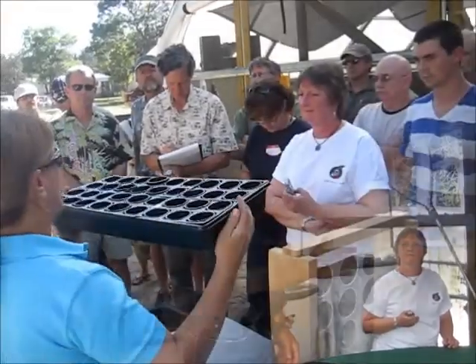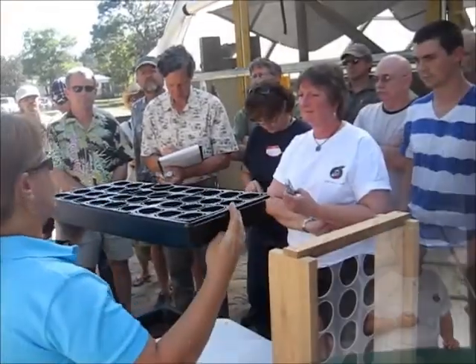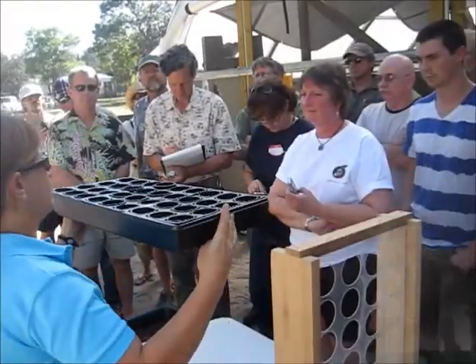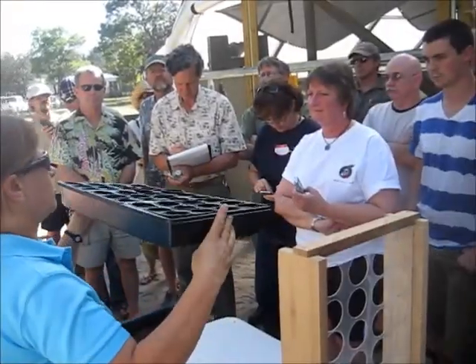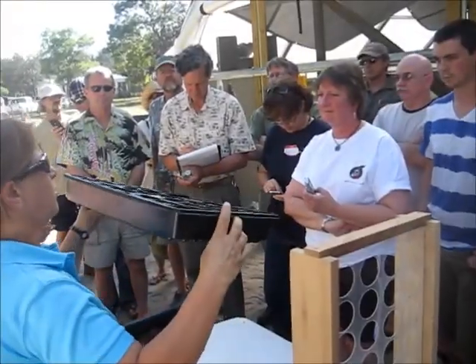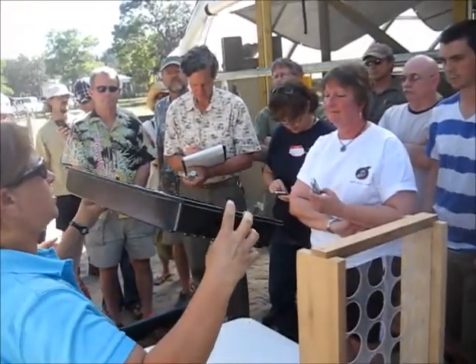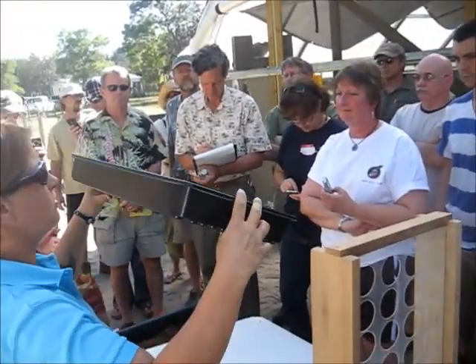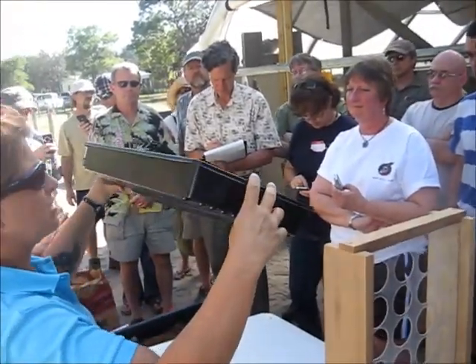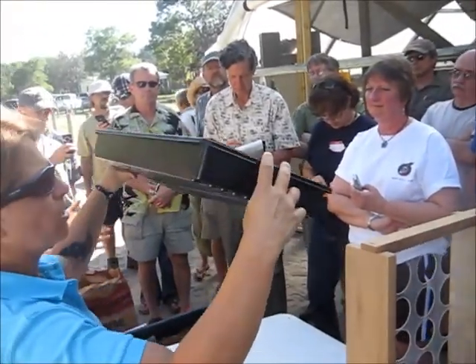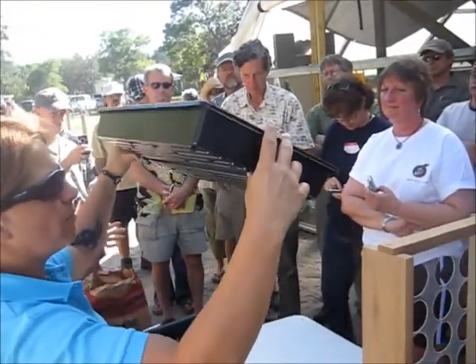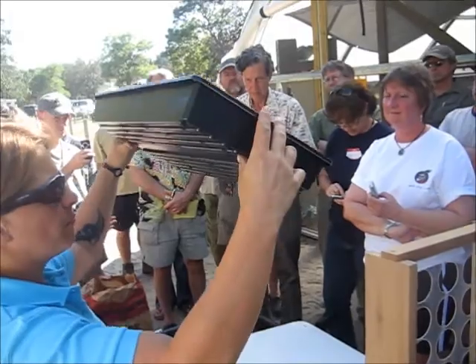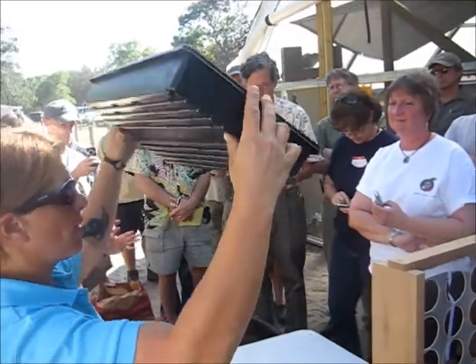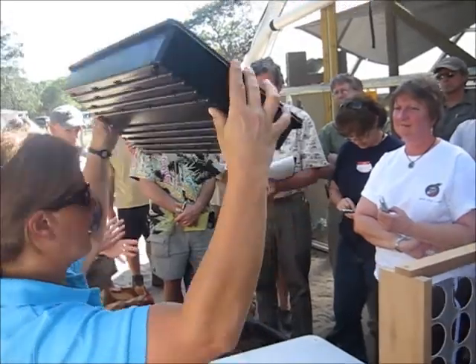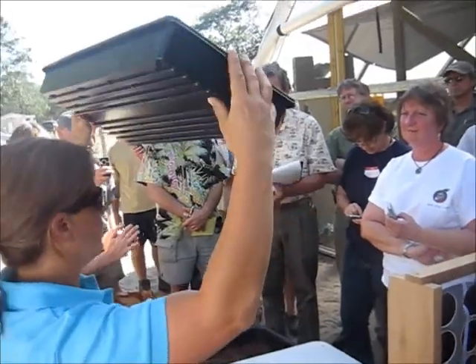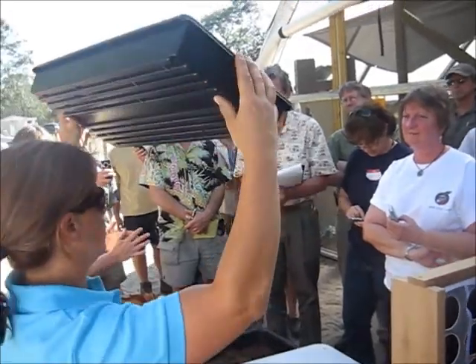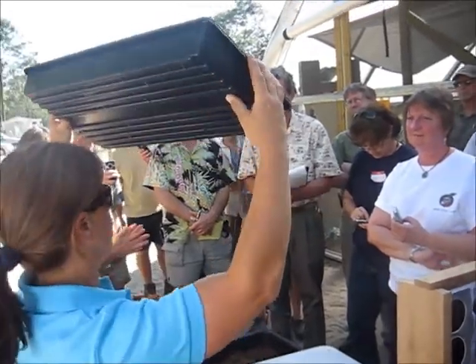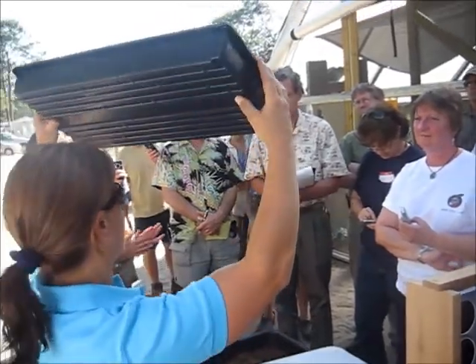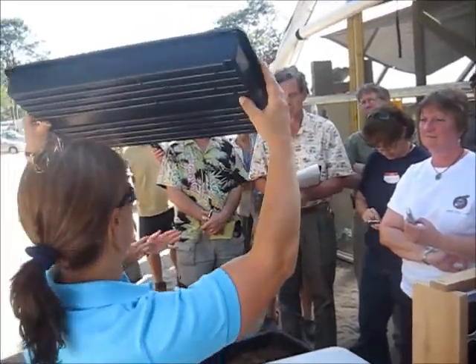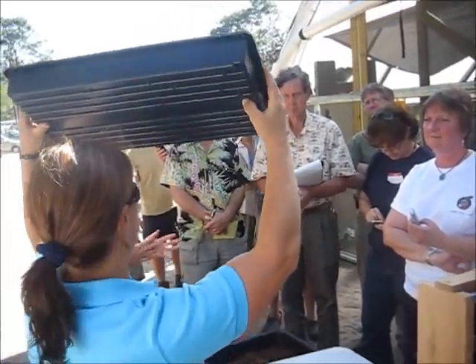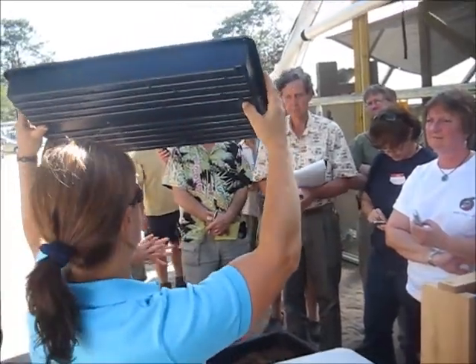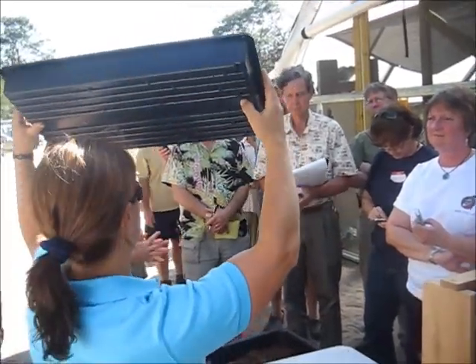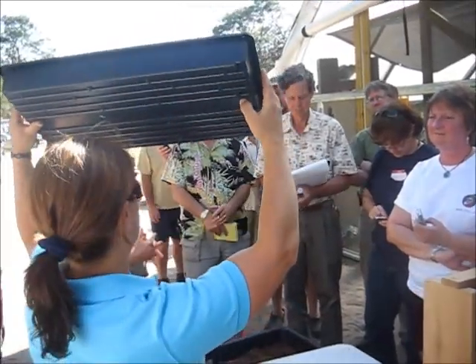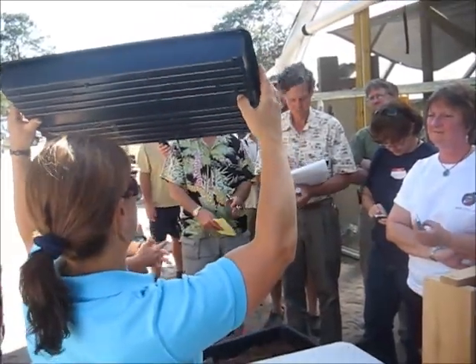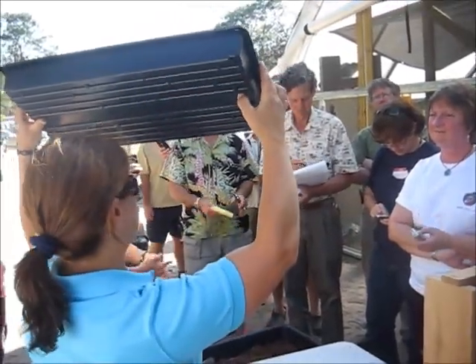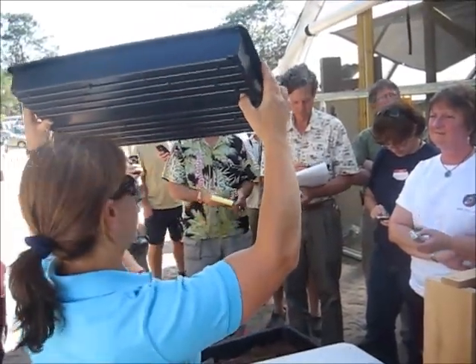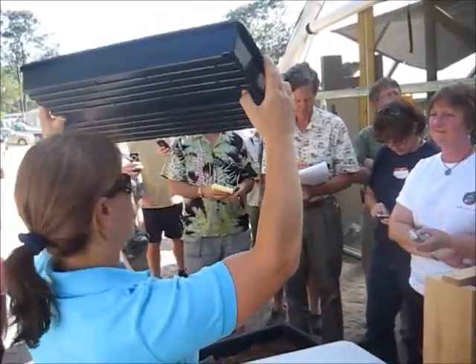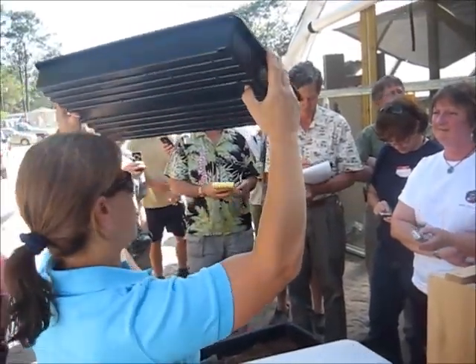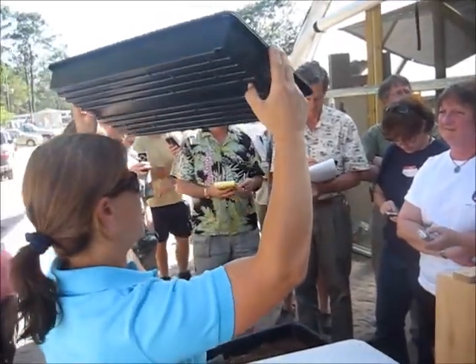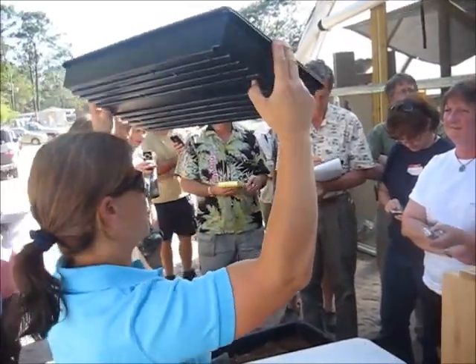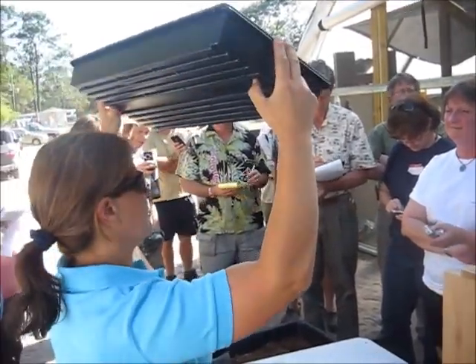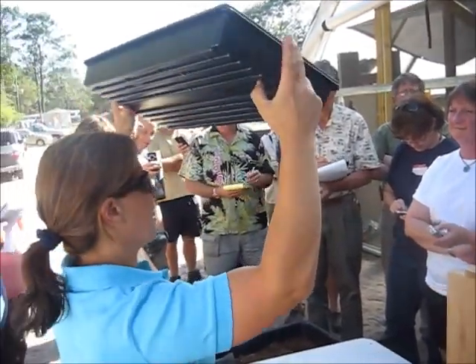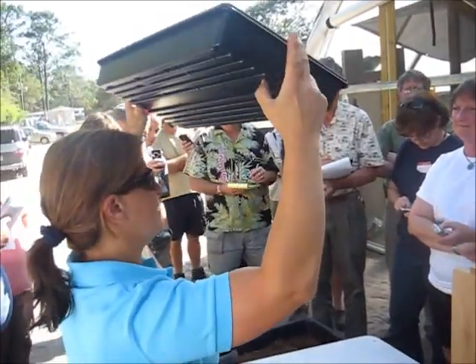We use 32-cell propagation trays. There are all different sizes available.